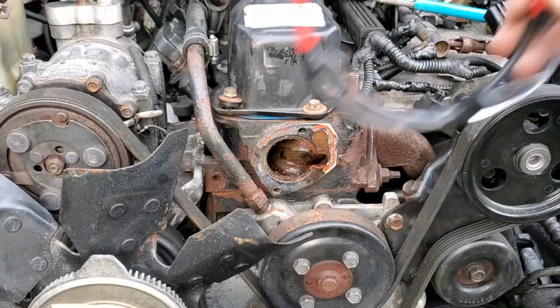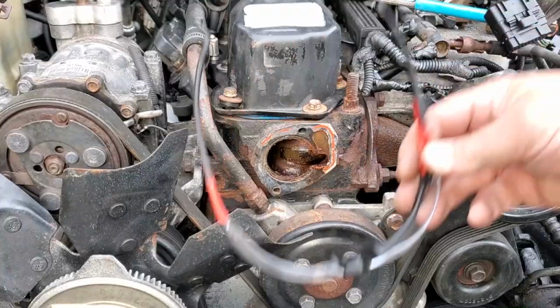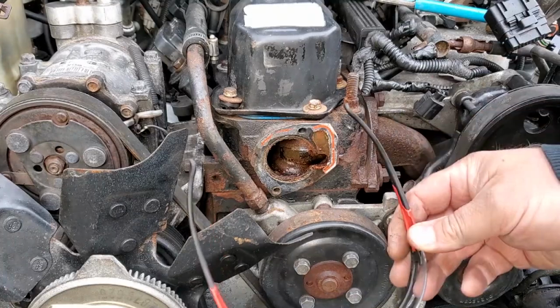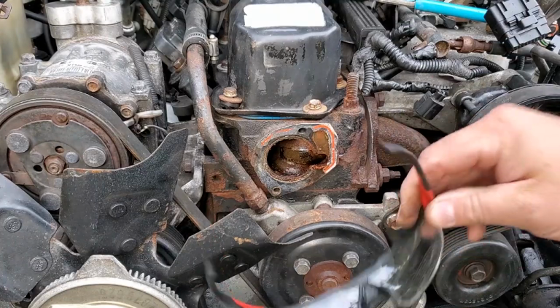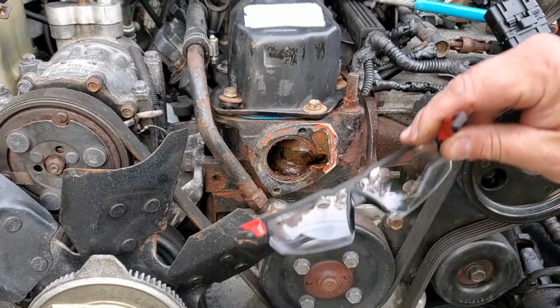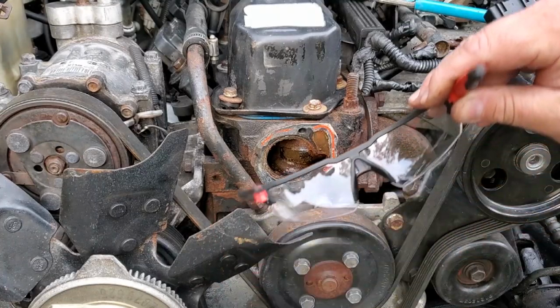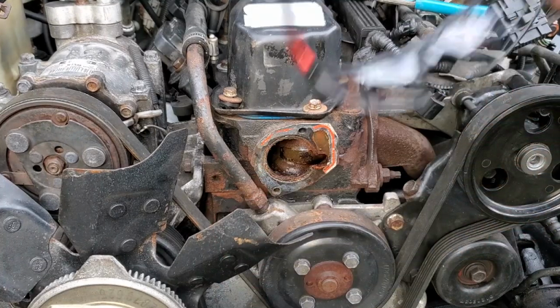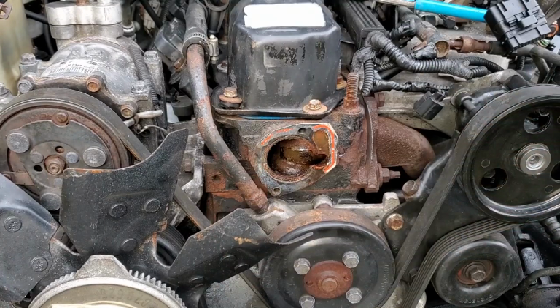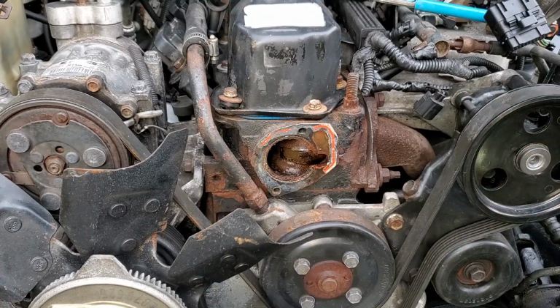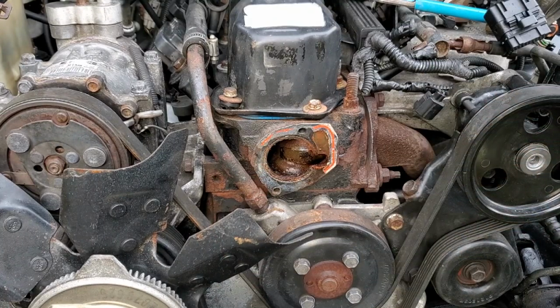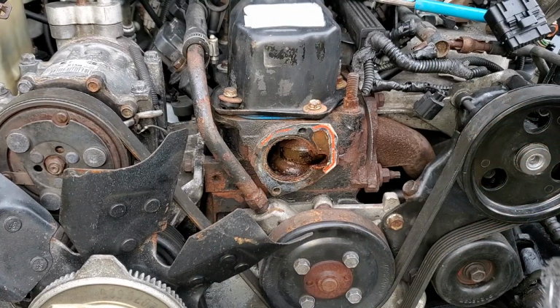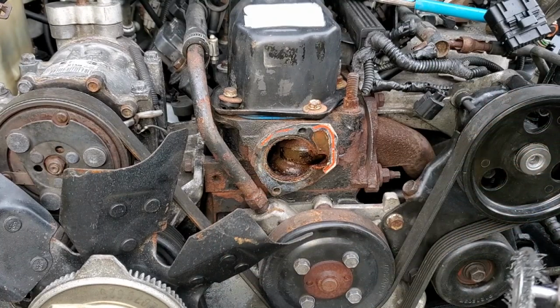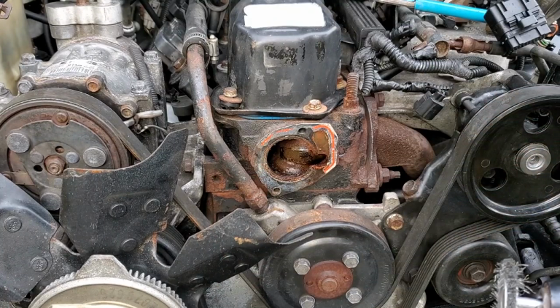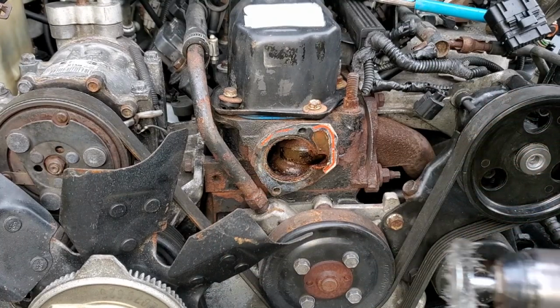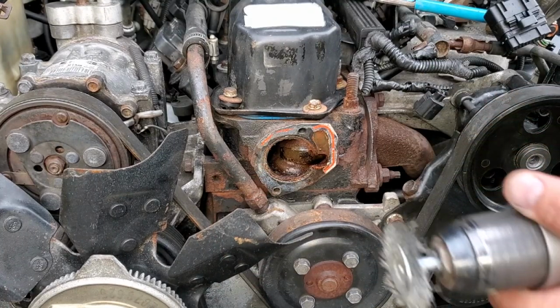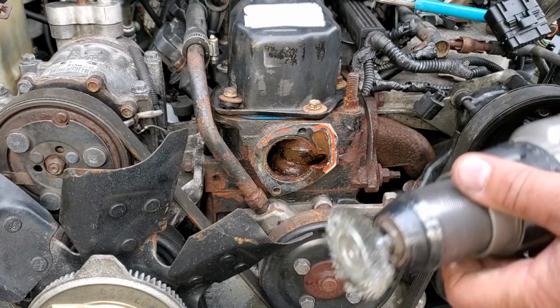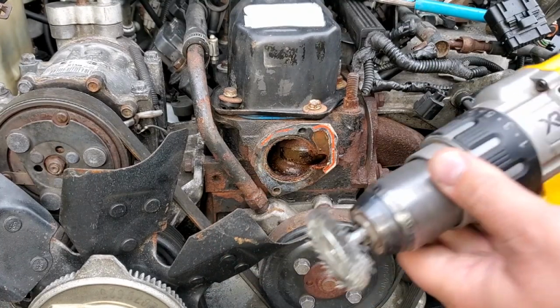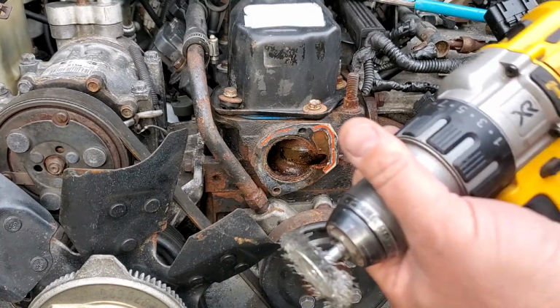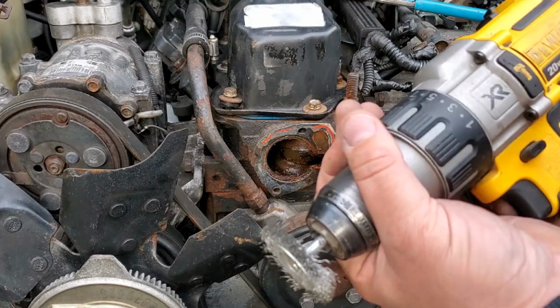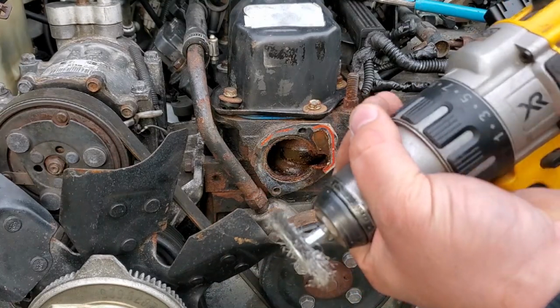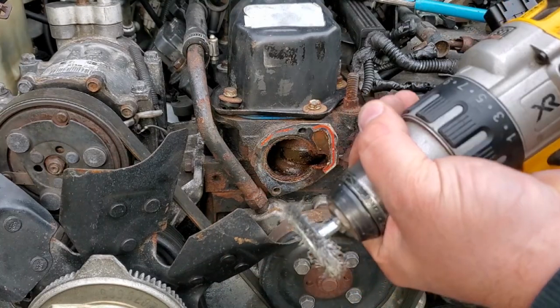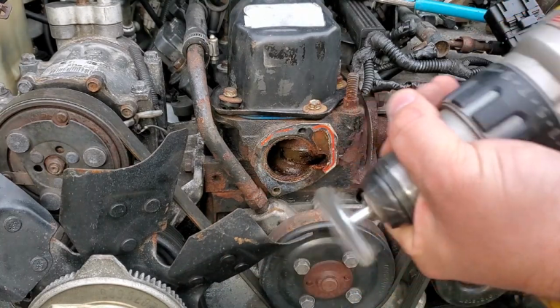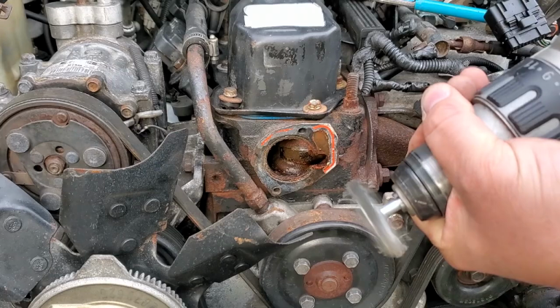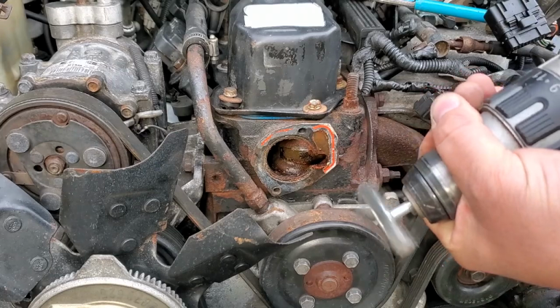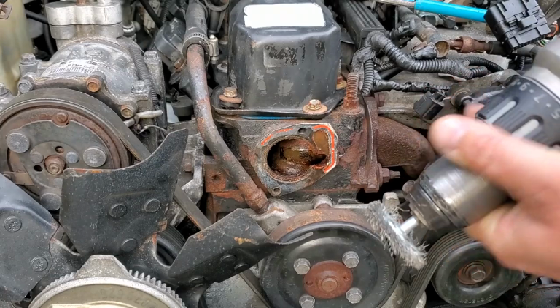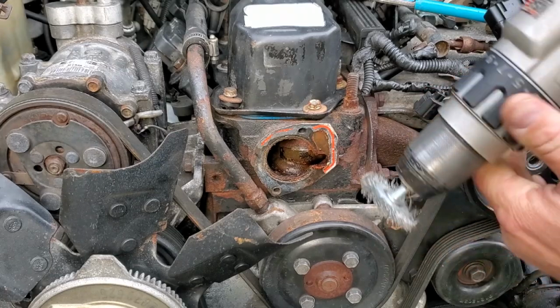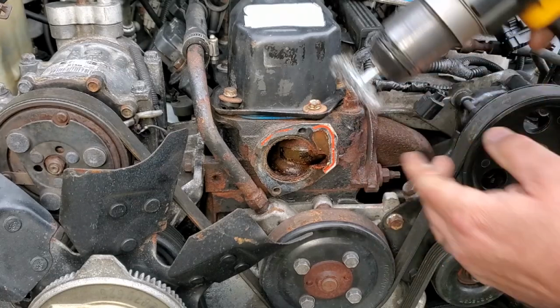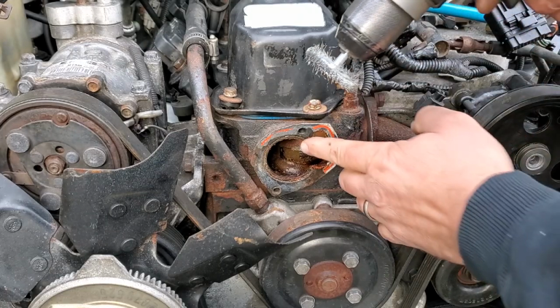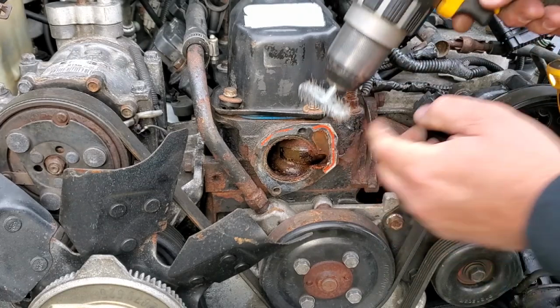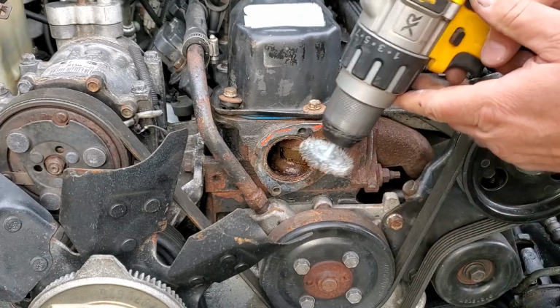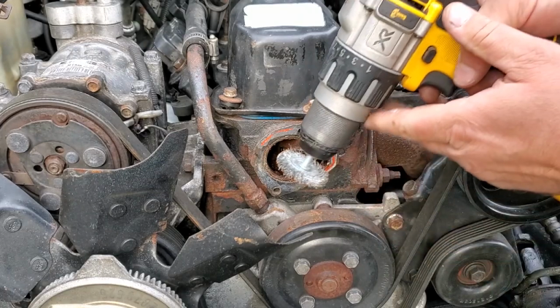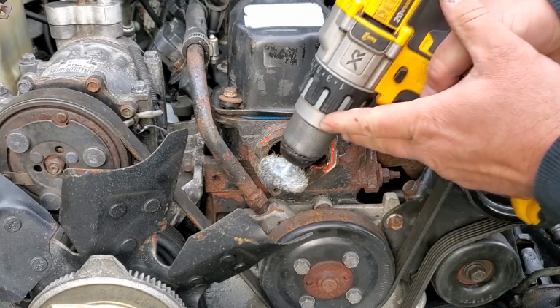Alright, pop your safety glasses on. You can affix a wire brush to your drill and clean up this mating surface.